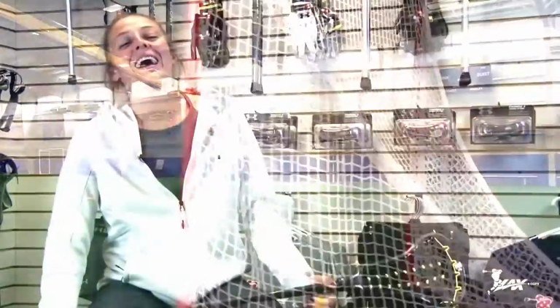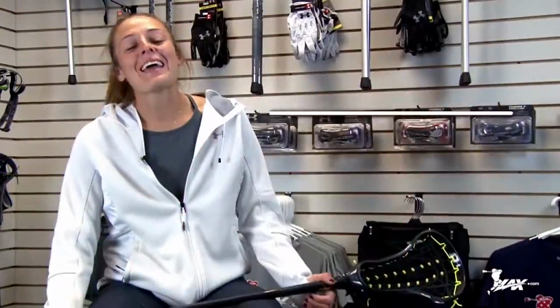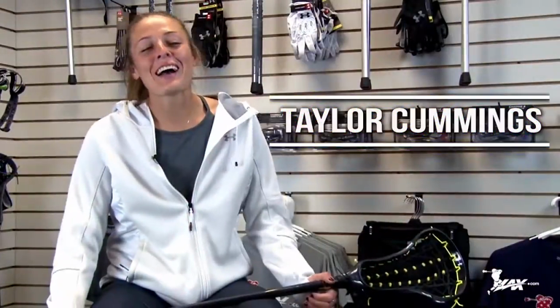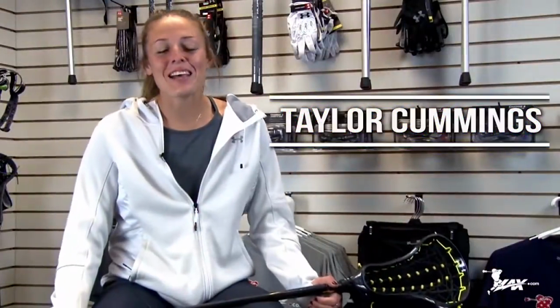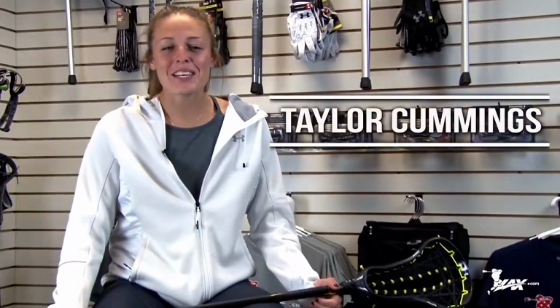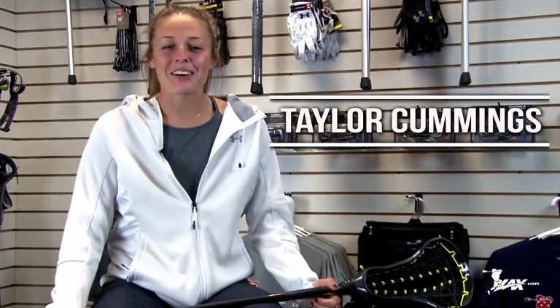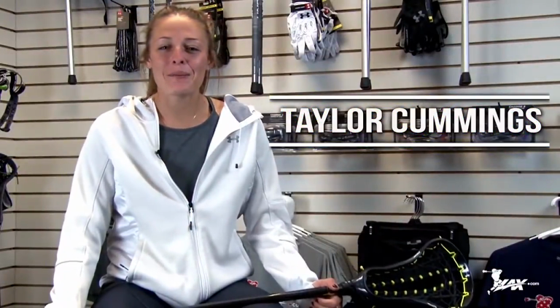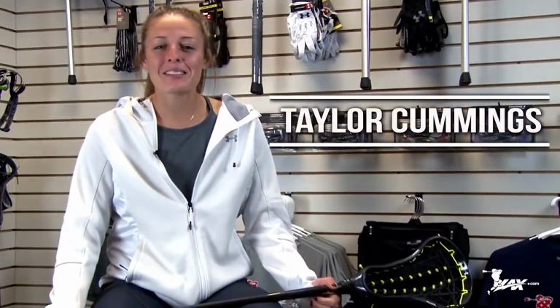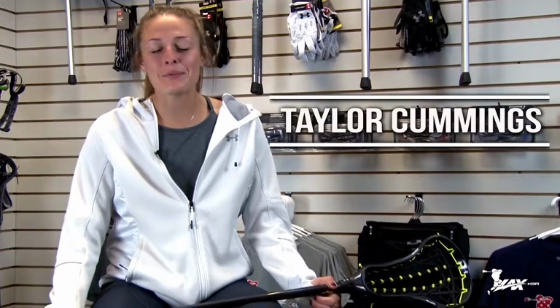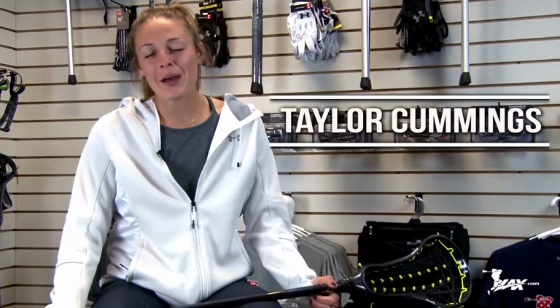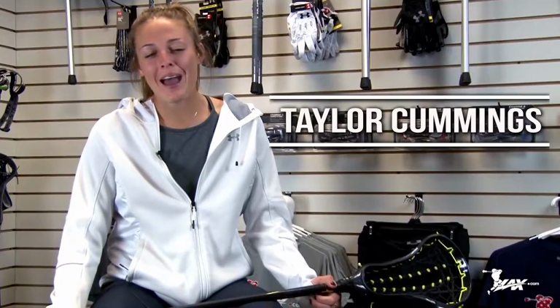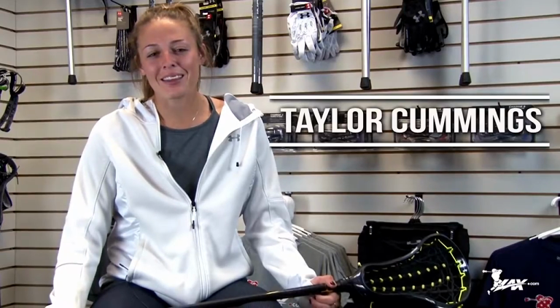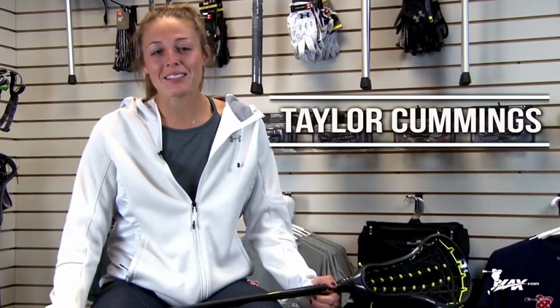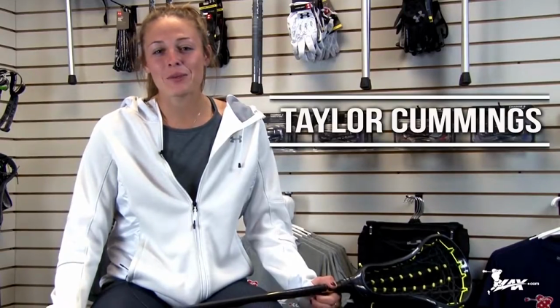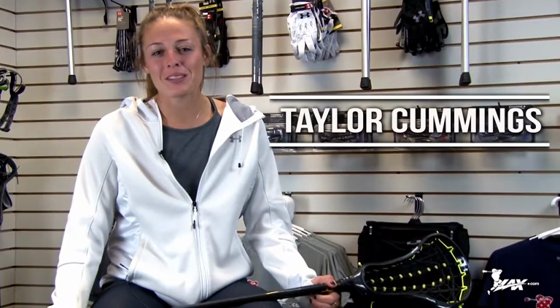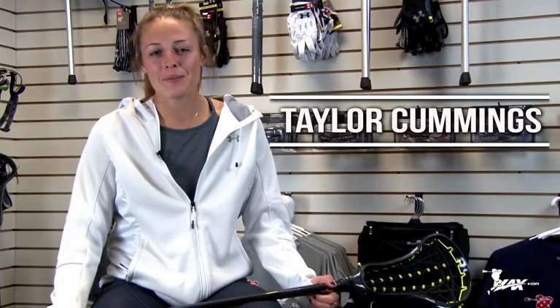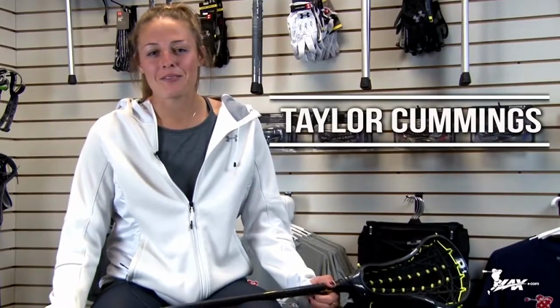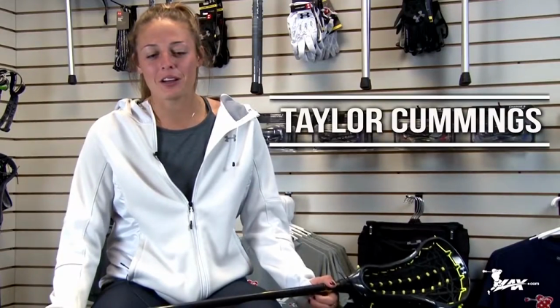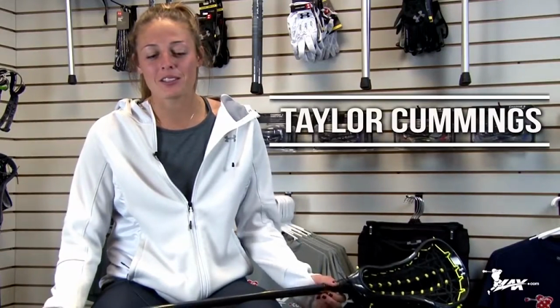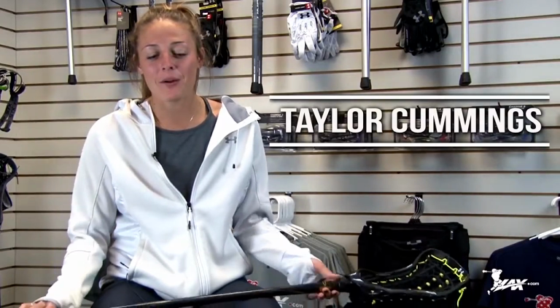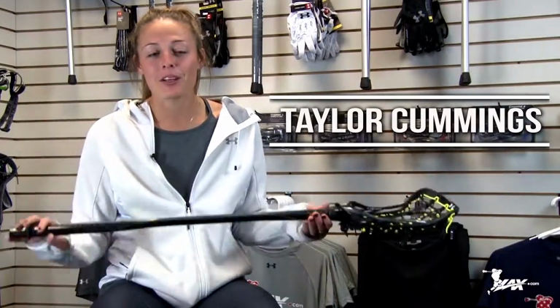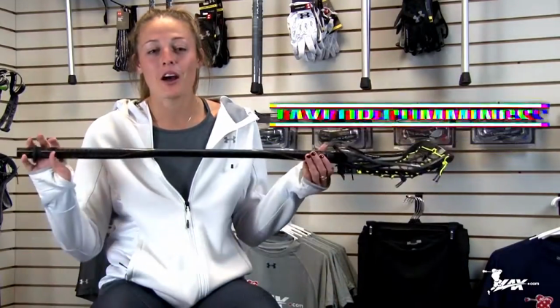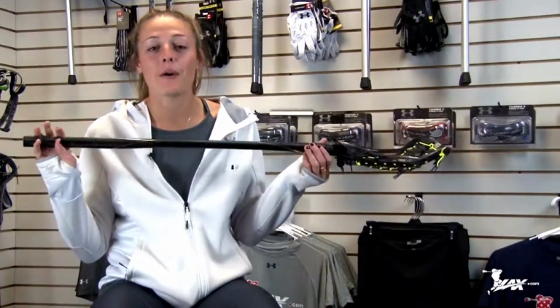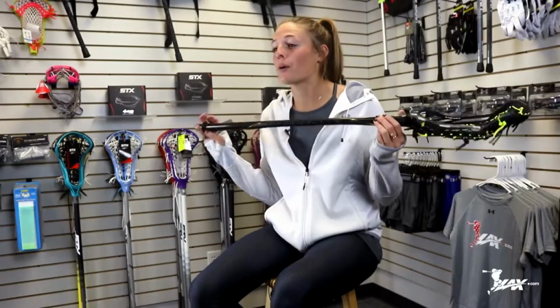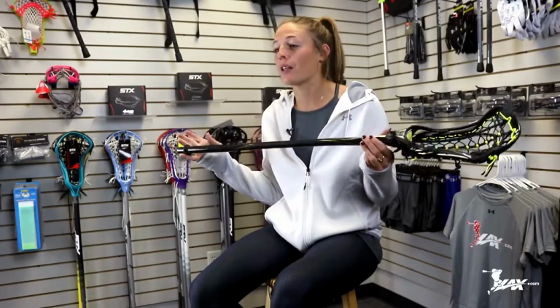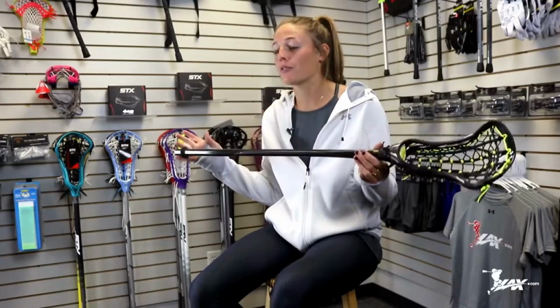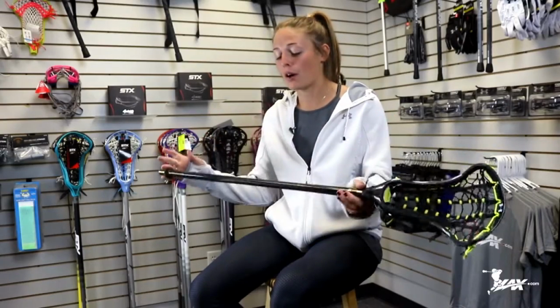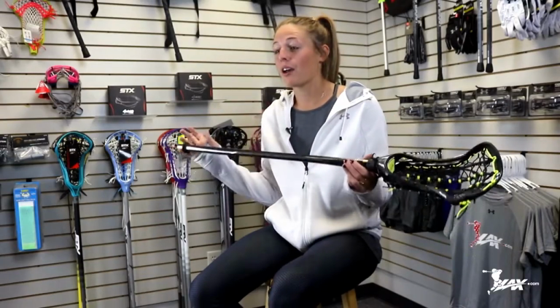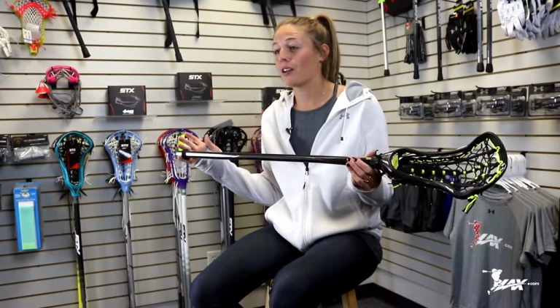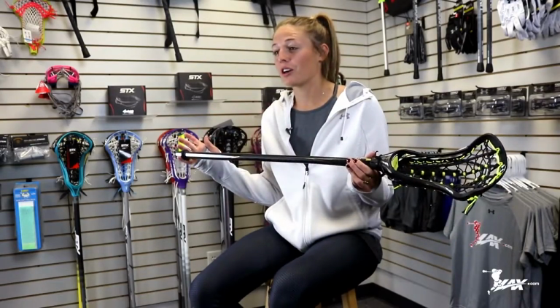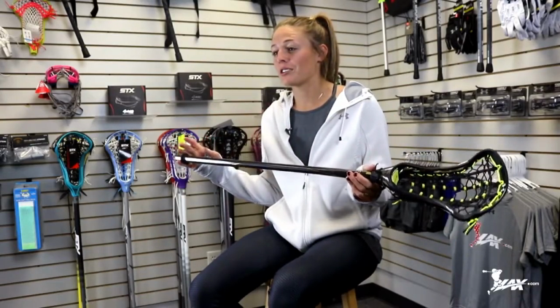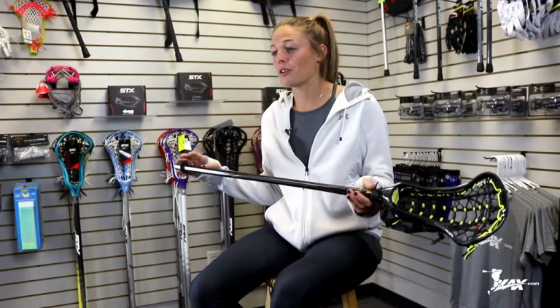Hey guys, I'm Taylor Cummings, Team UA athlete and Team USA midfielder. Today we're going to talk about what I look for in a lacrosse handle.